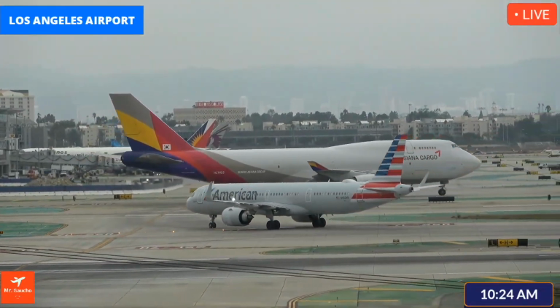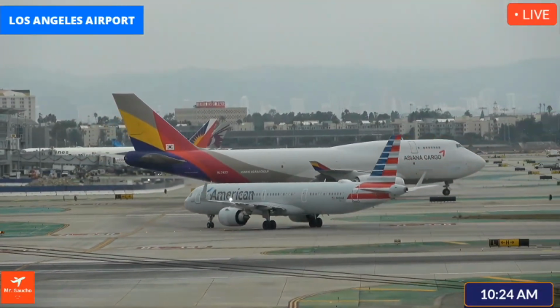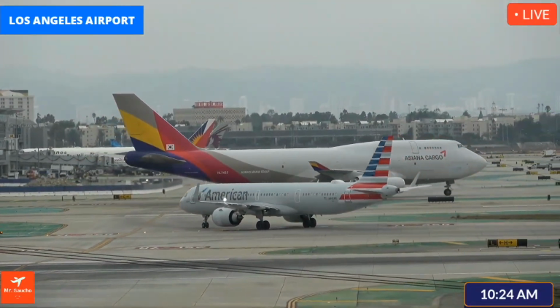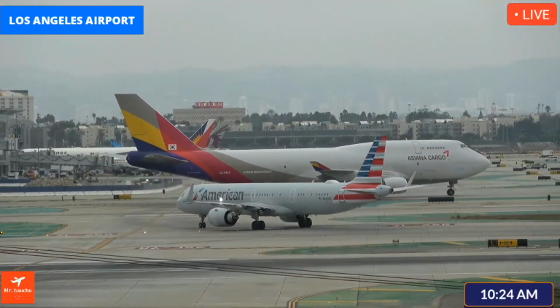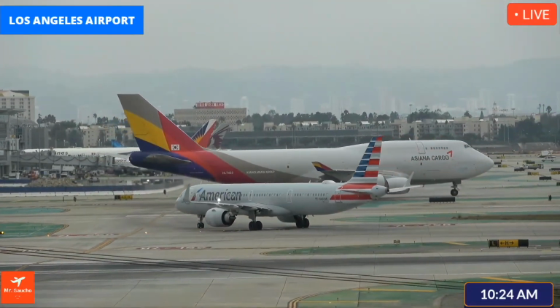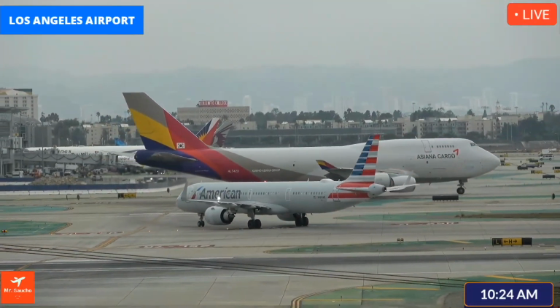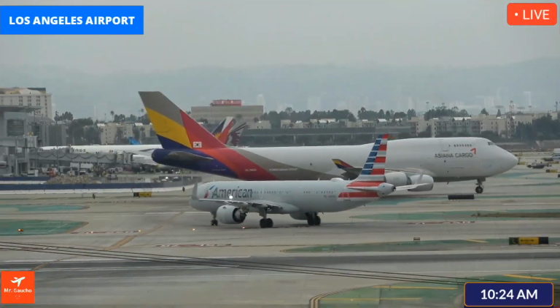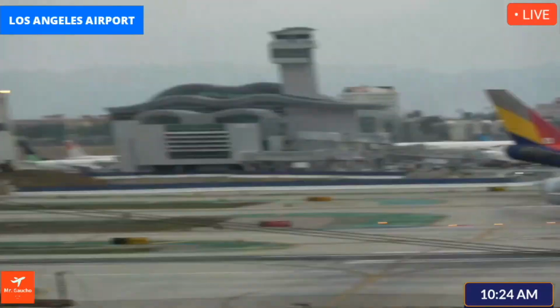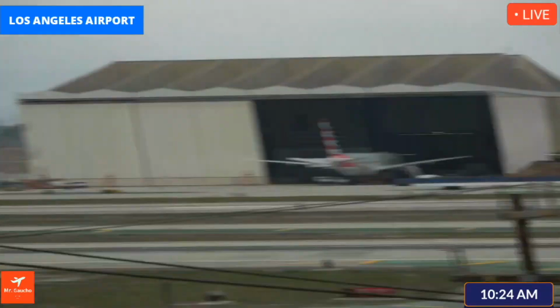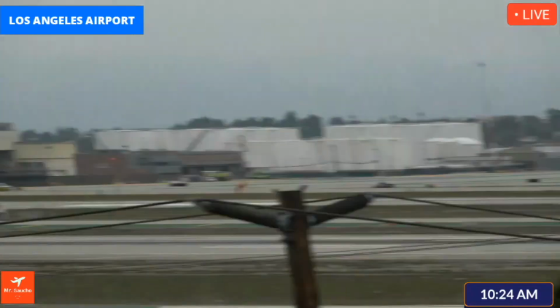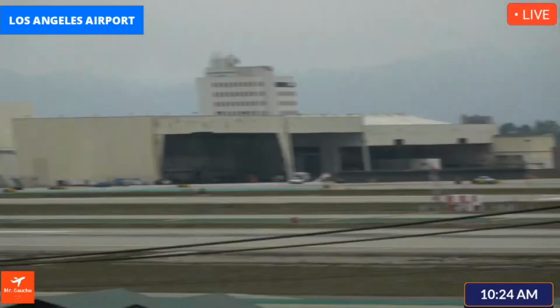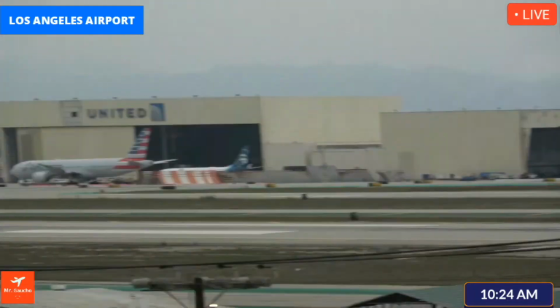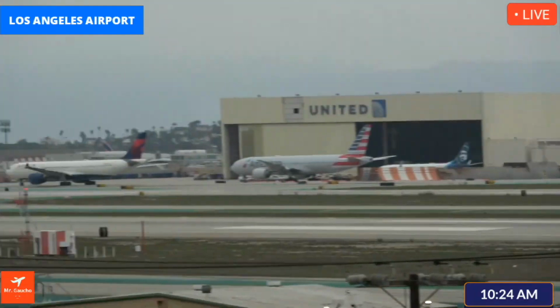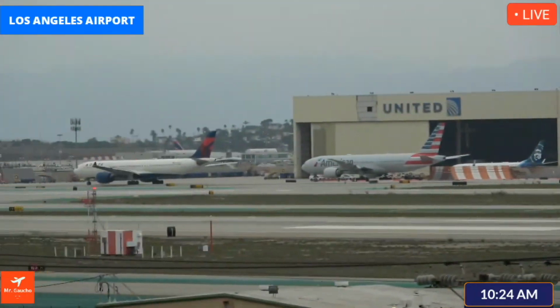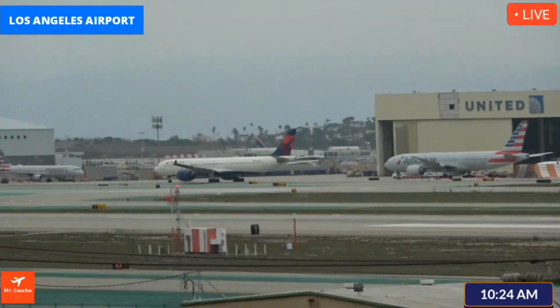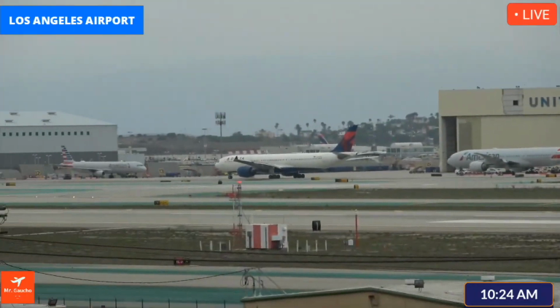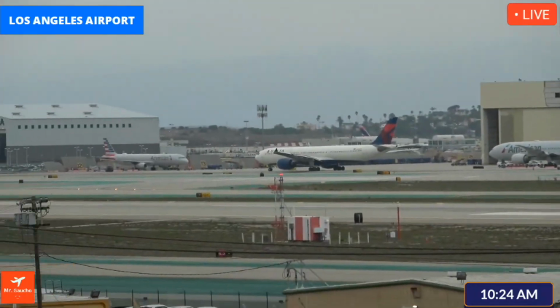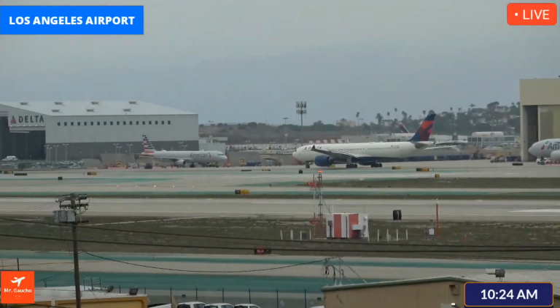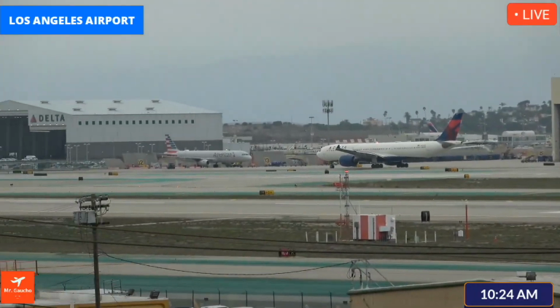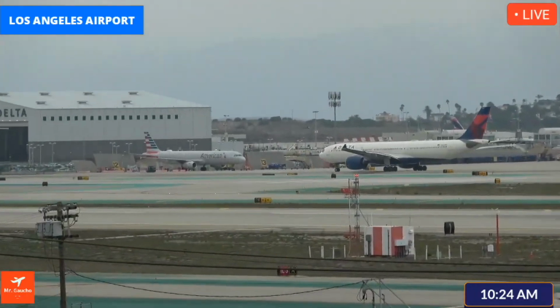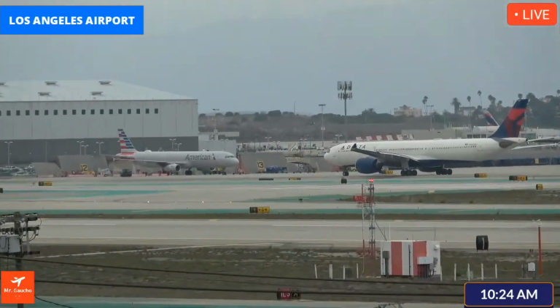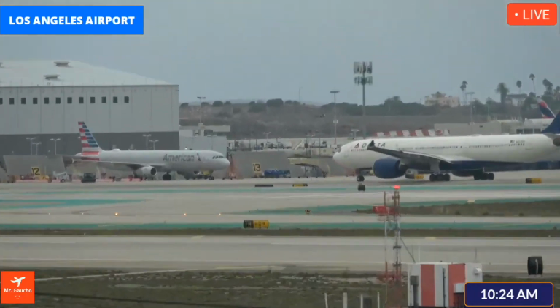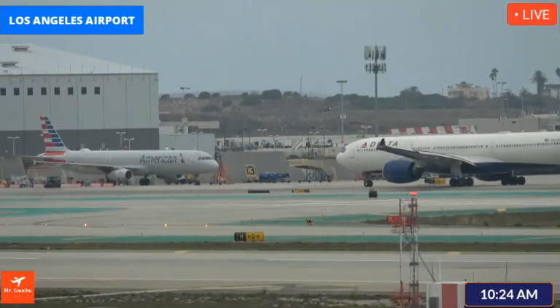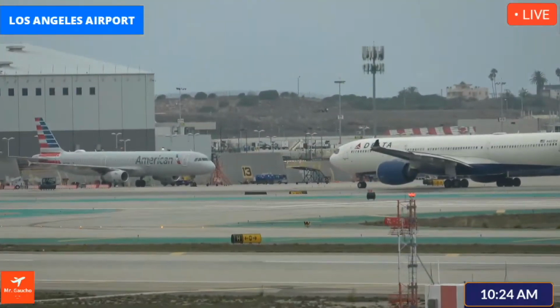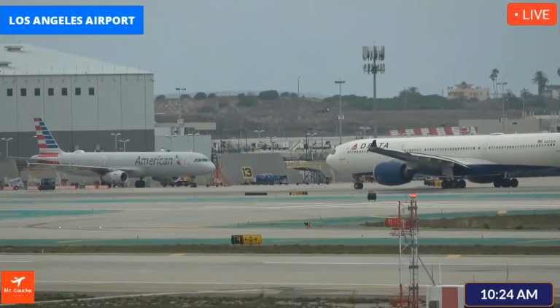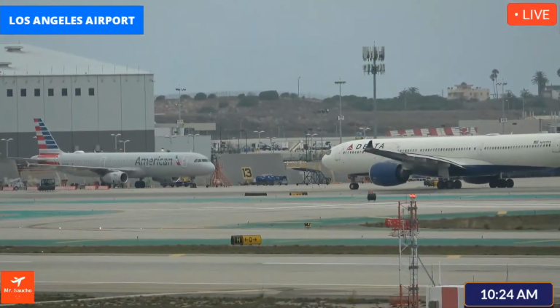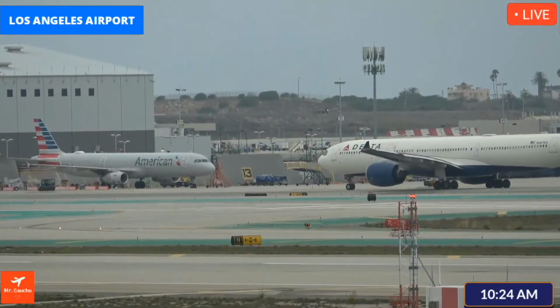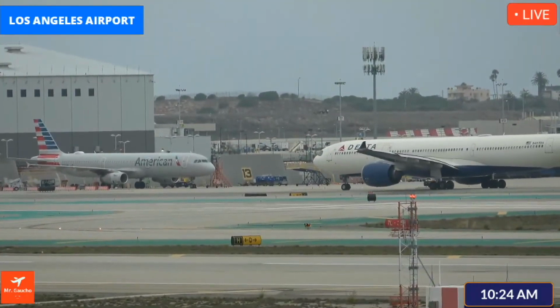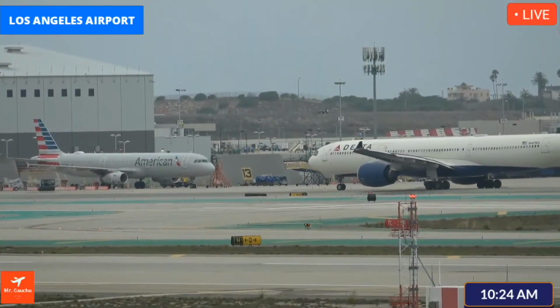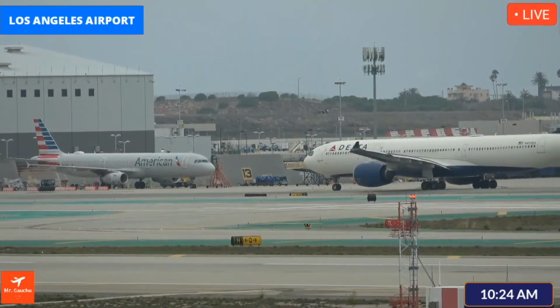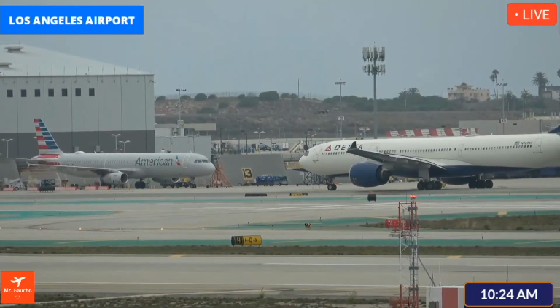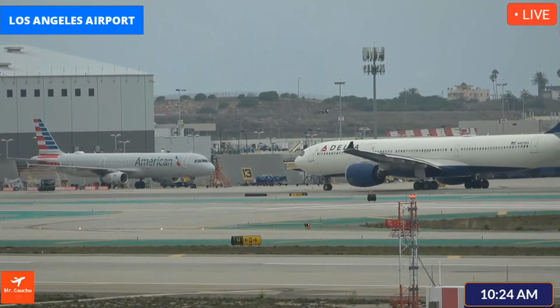Haiti Airlines eight-heavy, exit at Hotel Niner at Lima, cross on two-five right, and then taxi via Lima to the ramp.